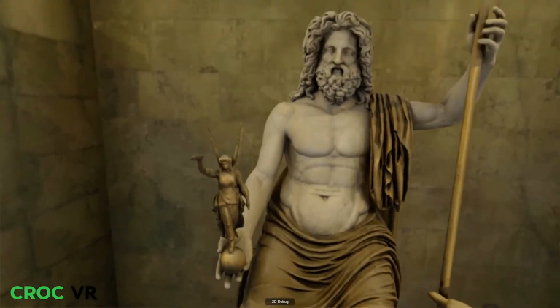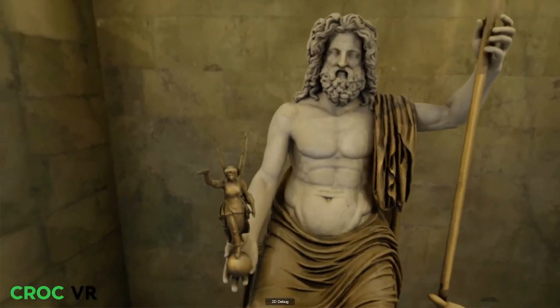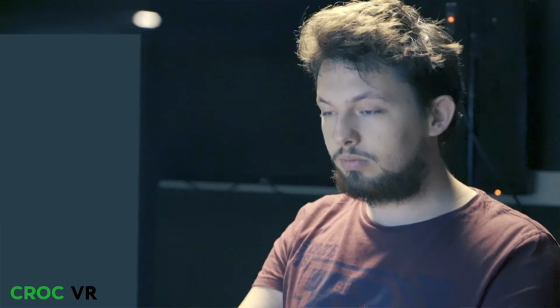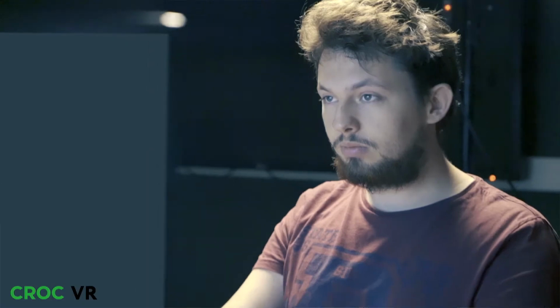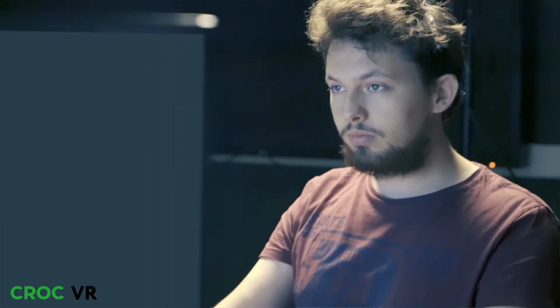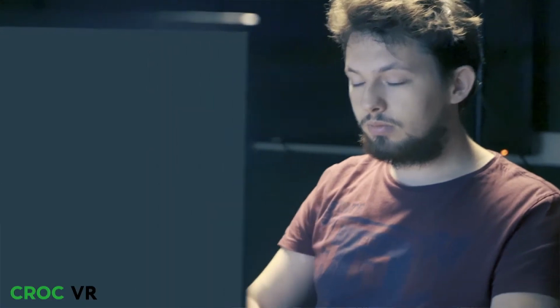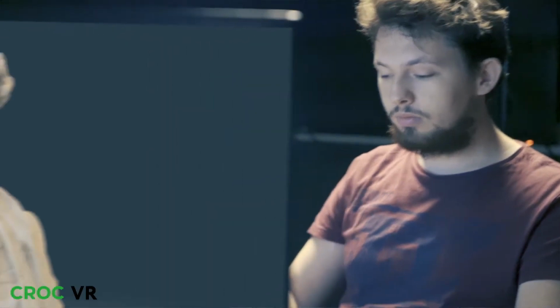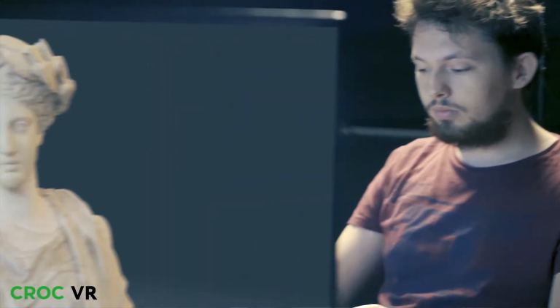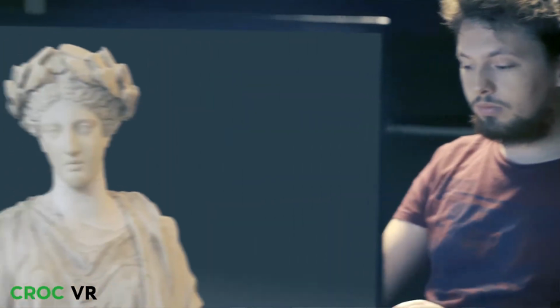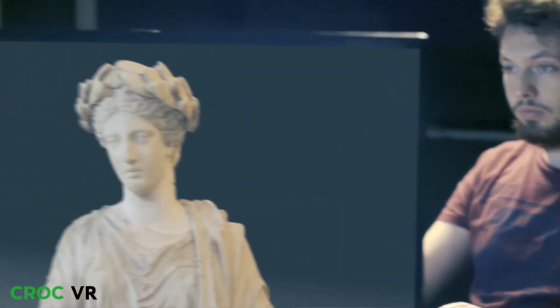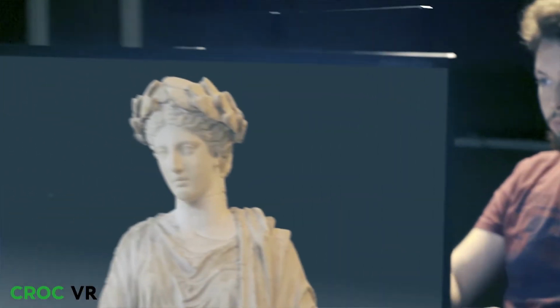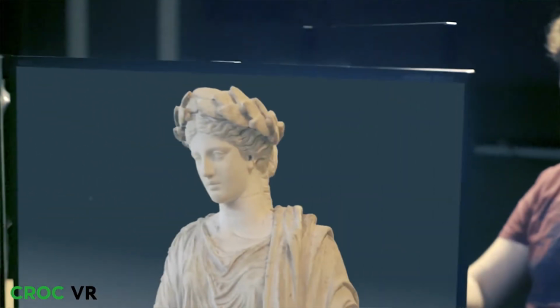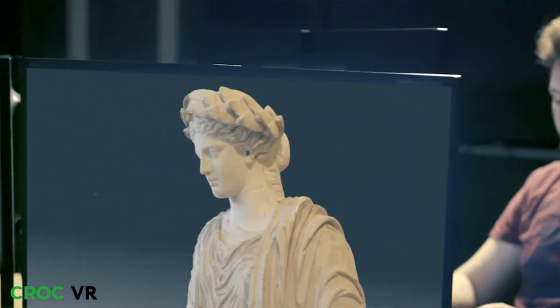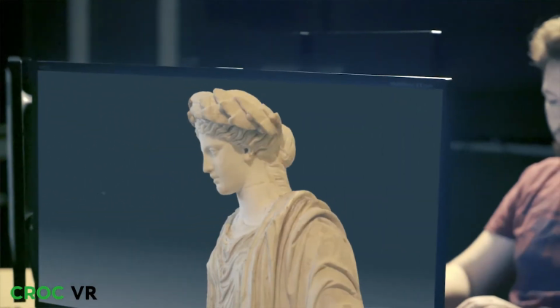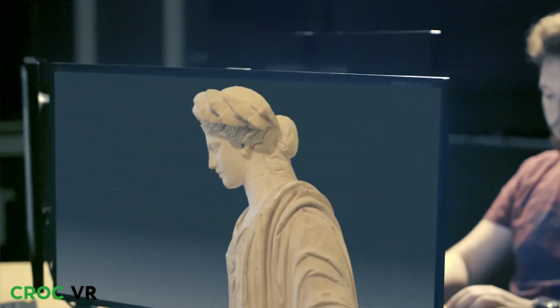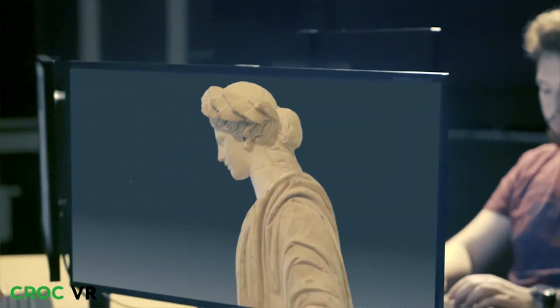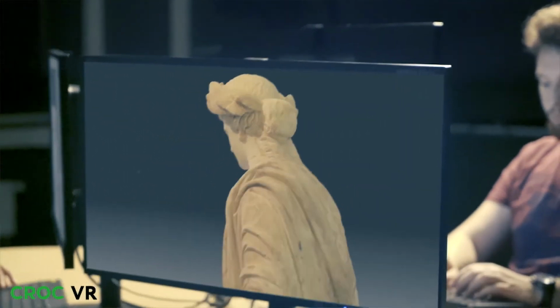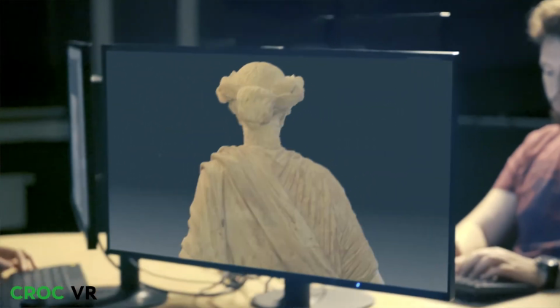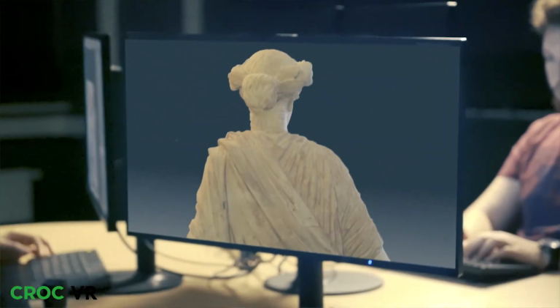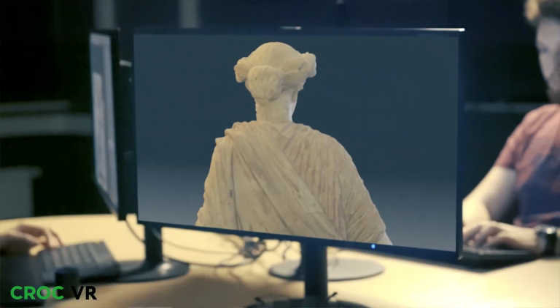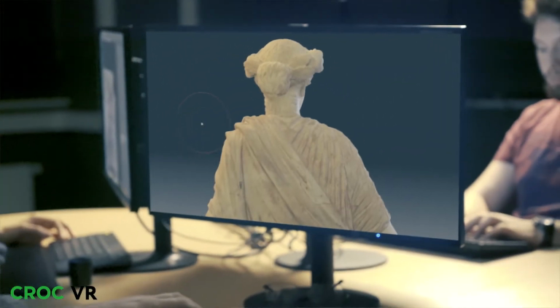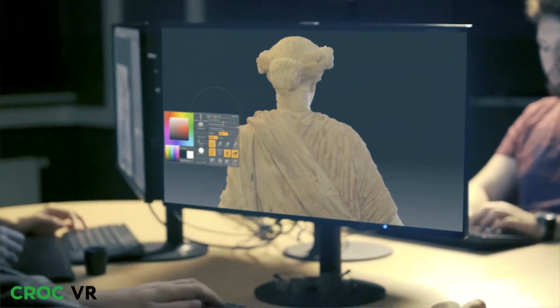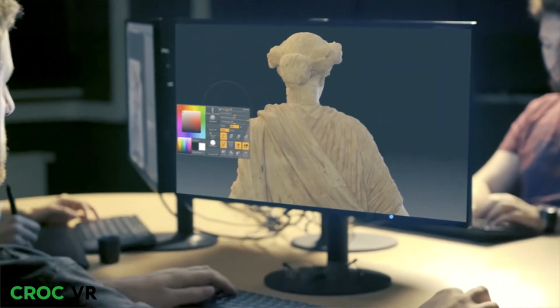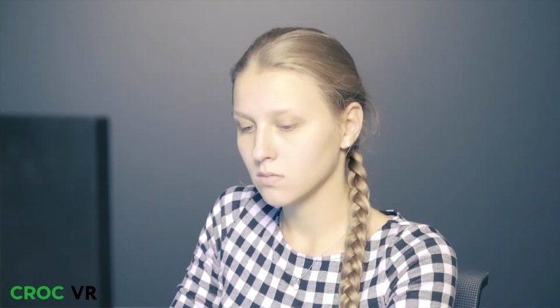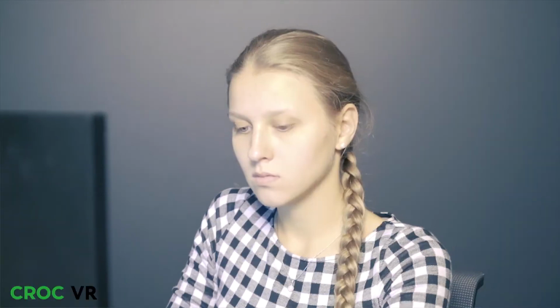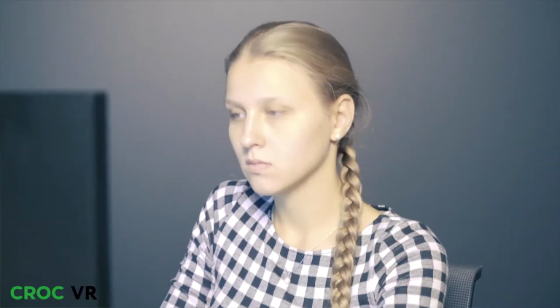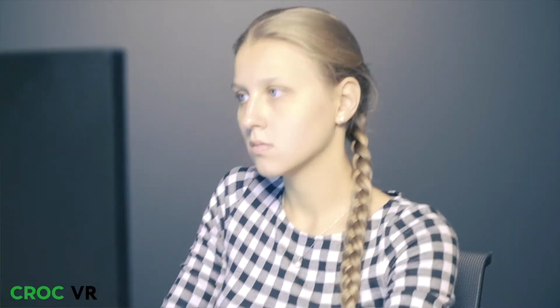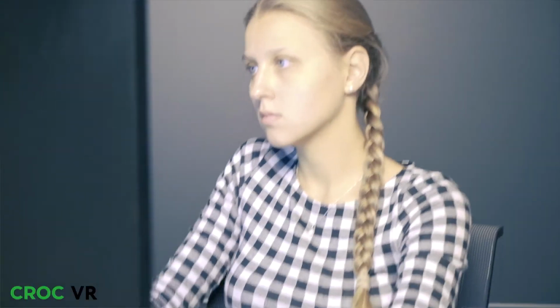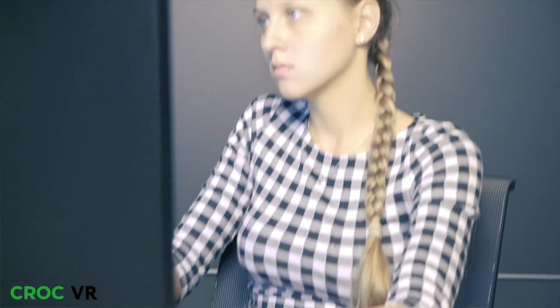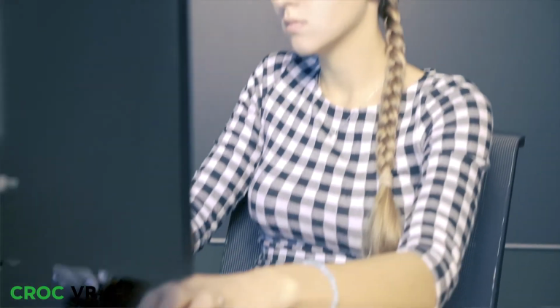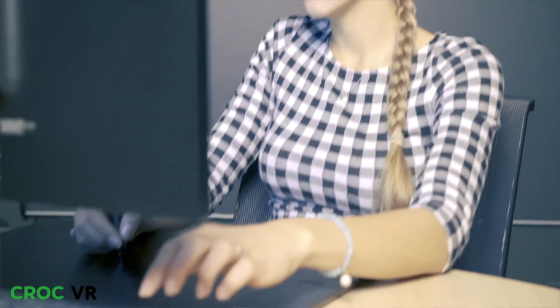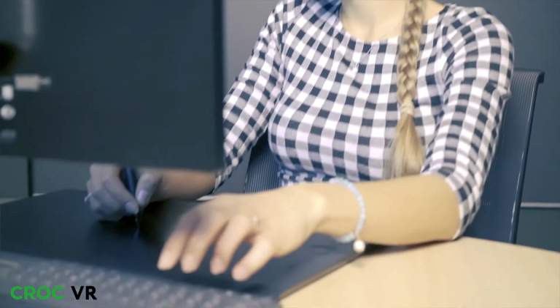However, sometimes we have to combine shooting with laser scanning to achieve the best possible result.